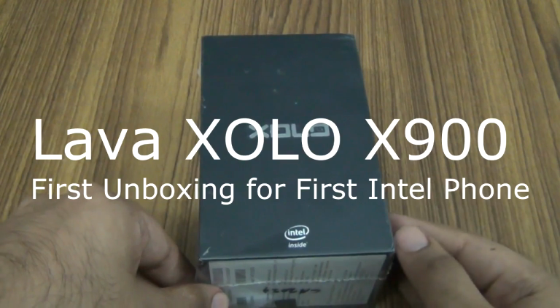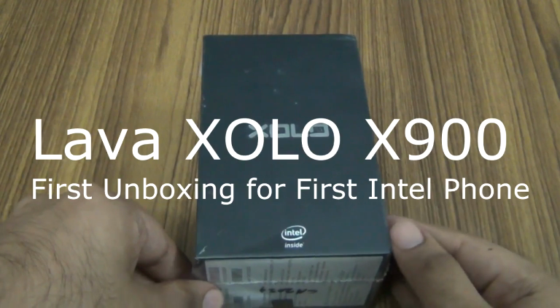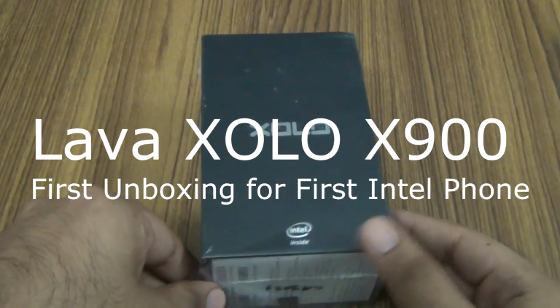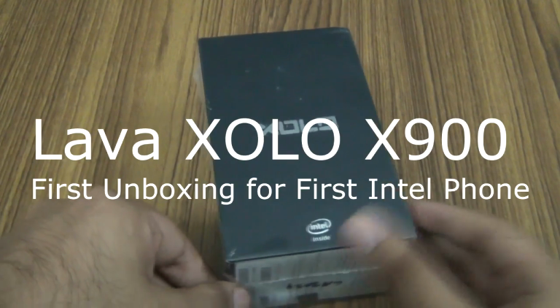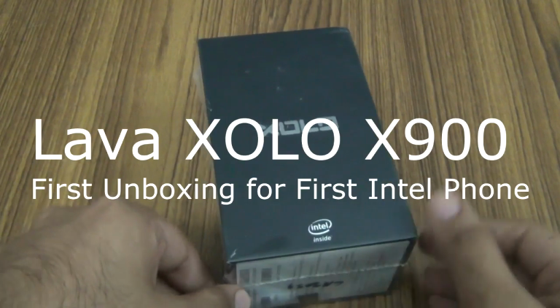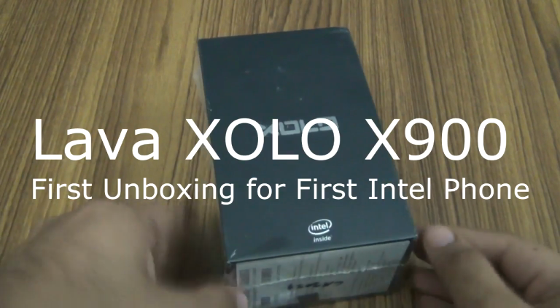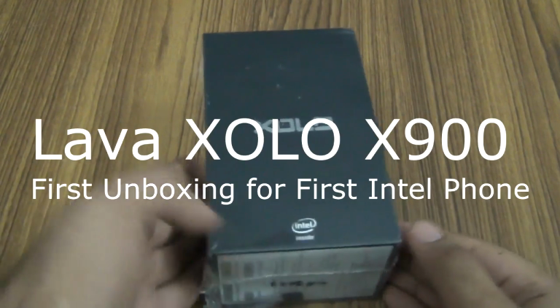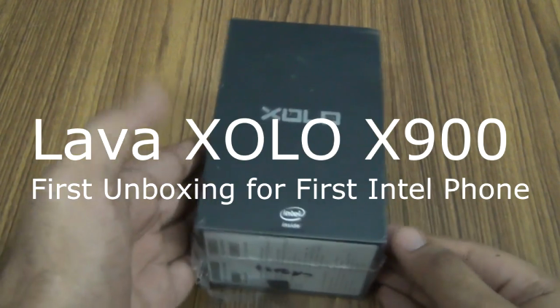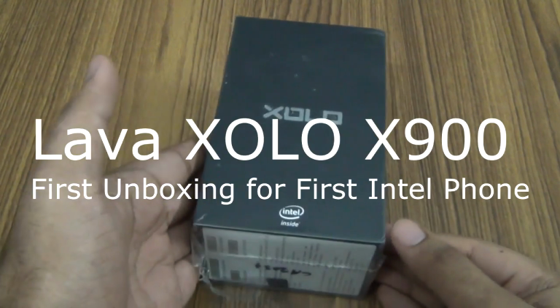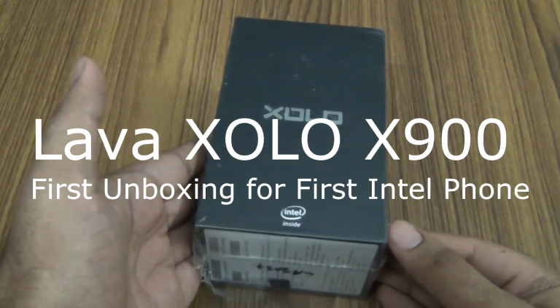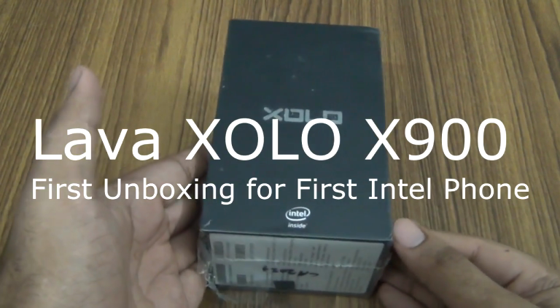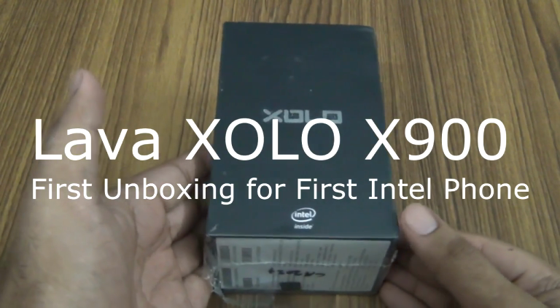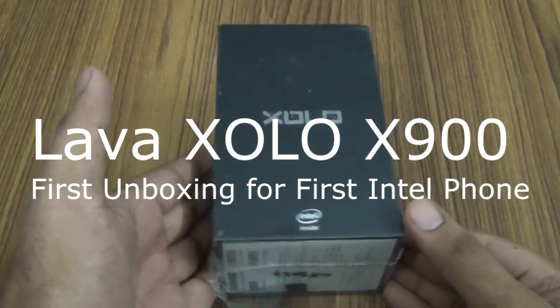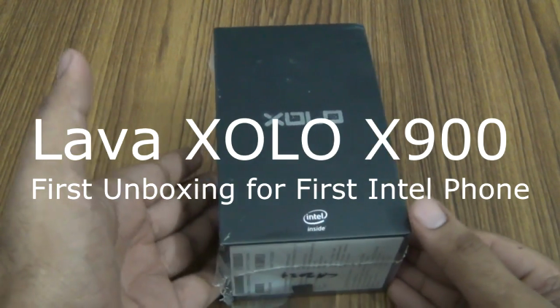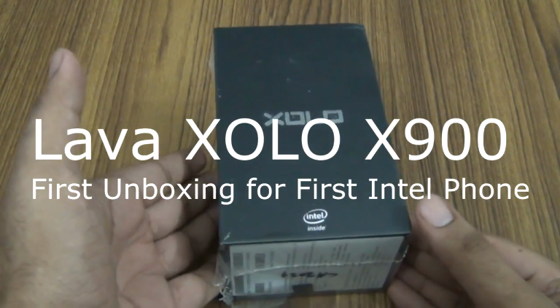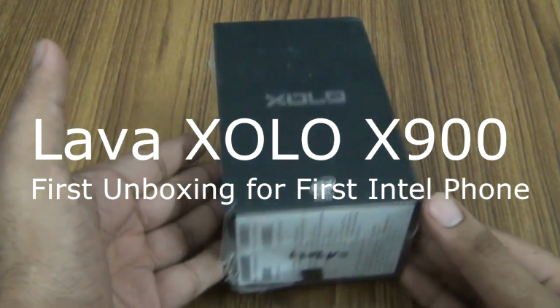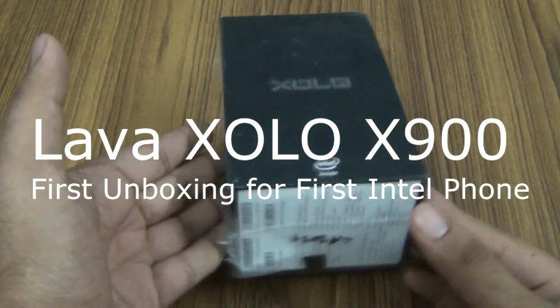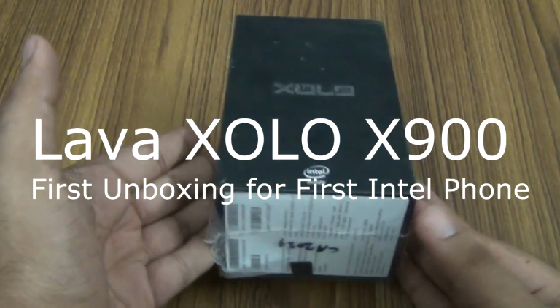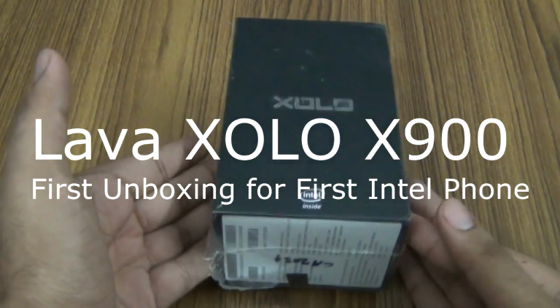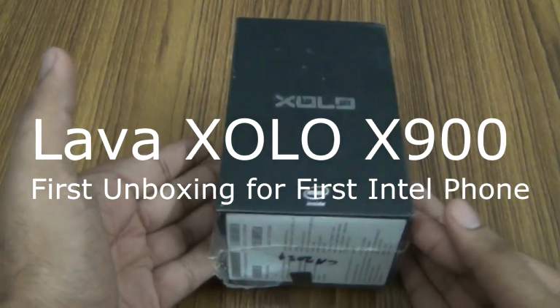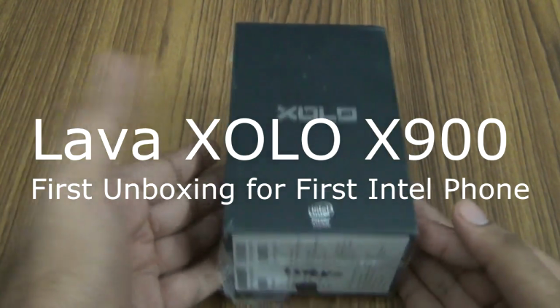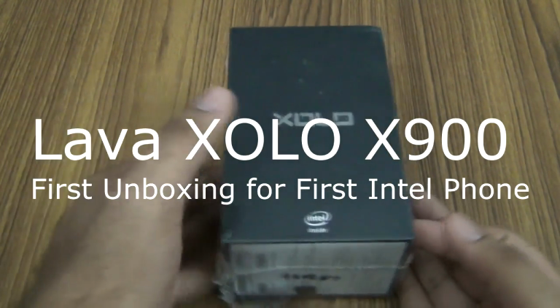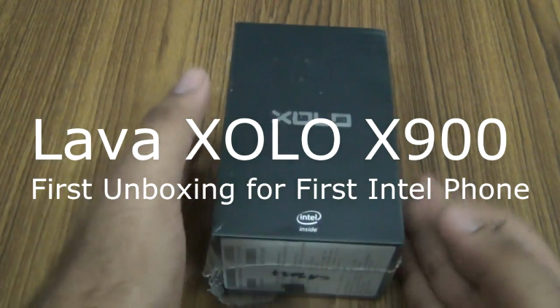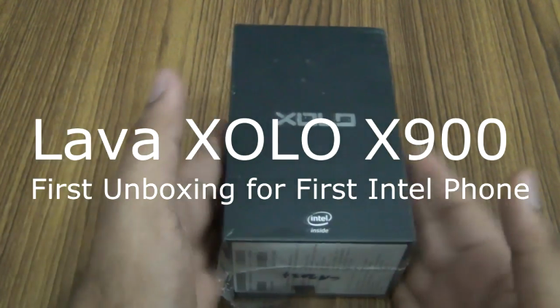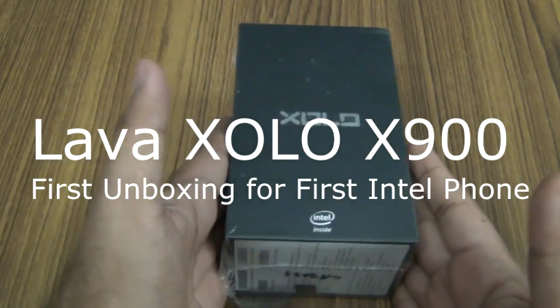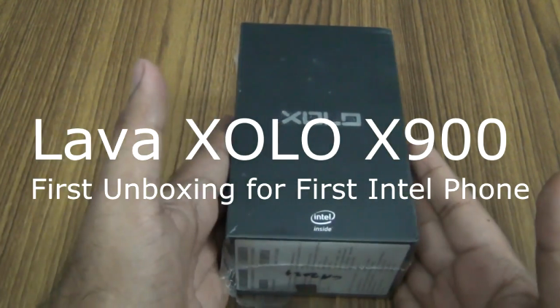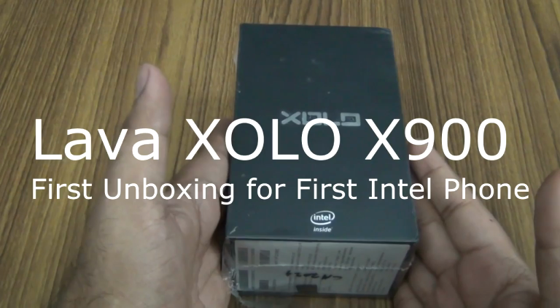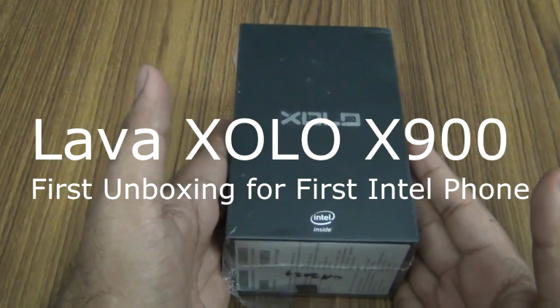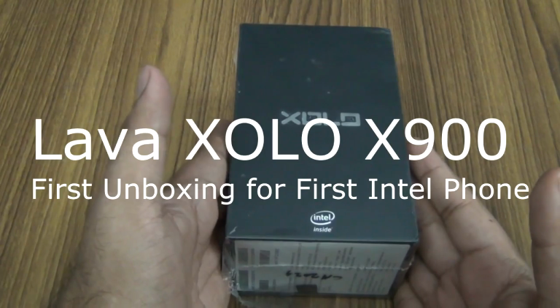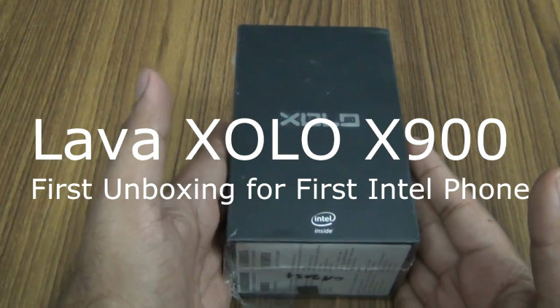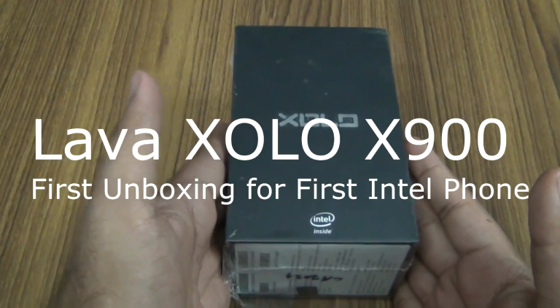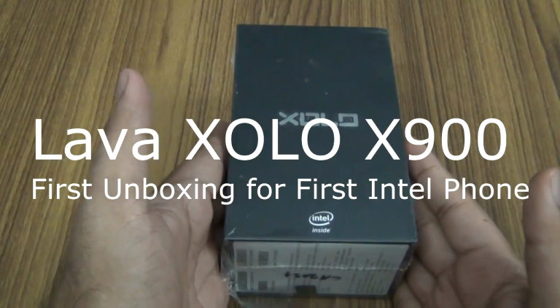Hi guys, this is Varun here from Phone Arena, and here we have the LAVA ZOLO X-Mandrel.